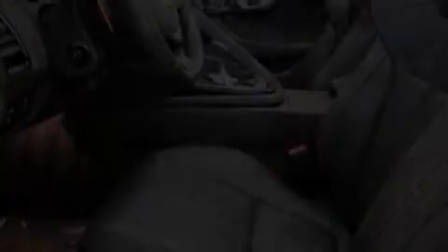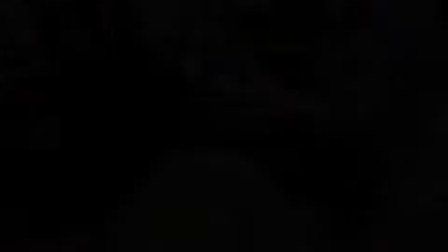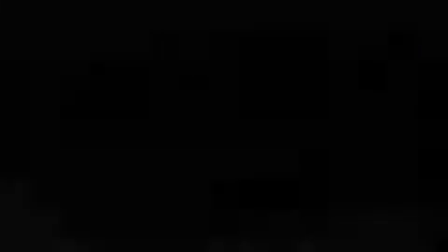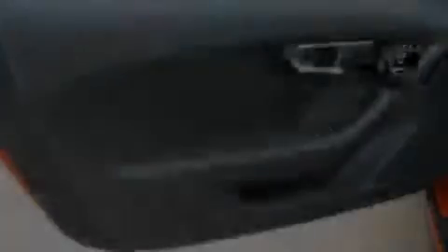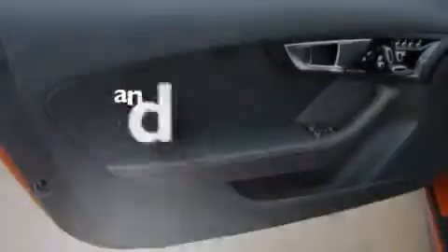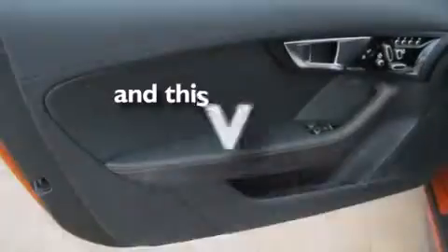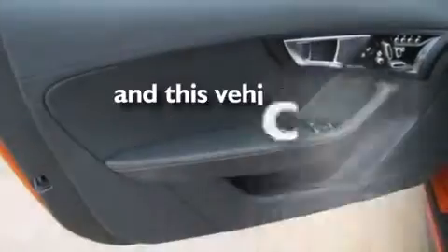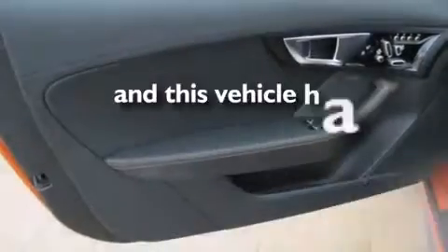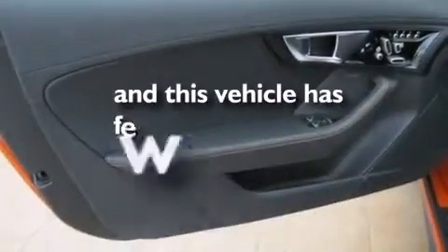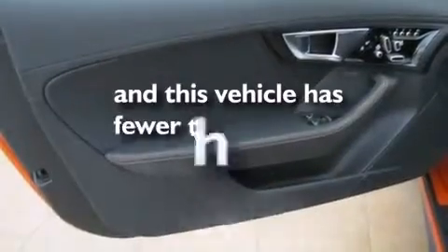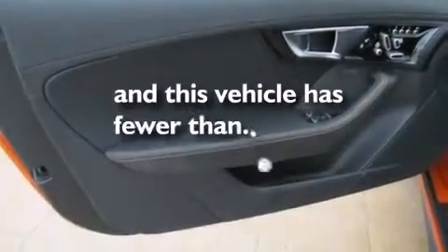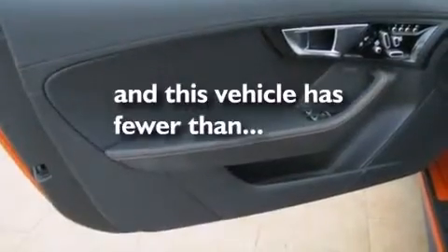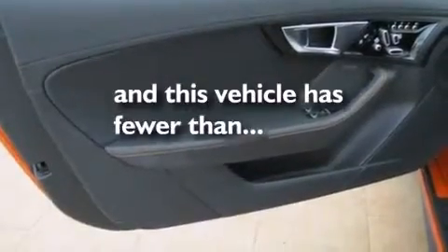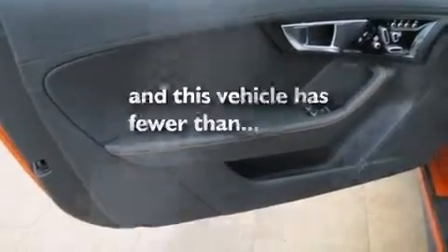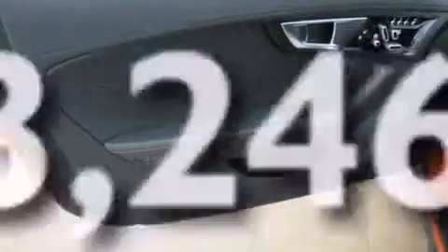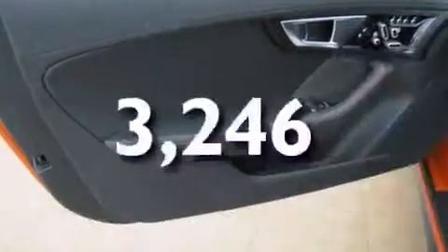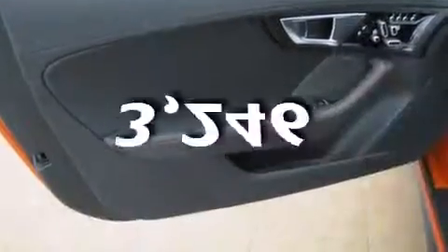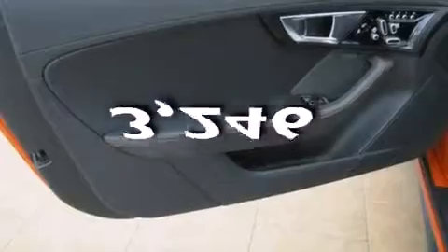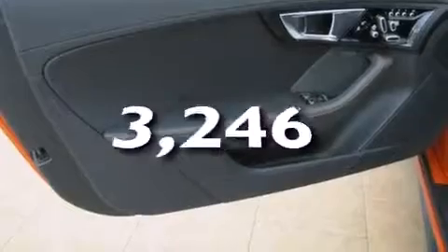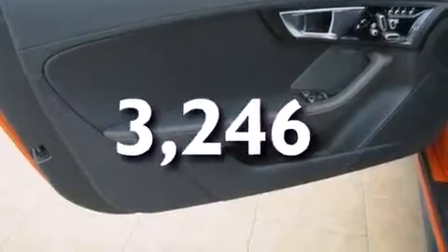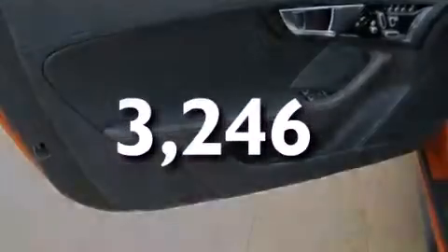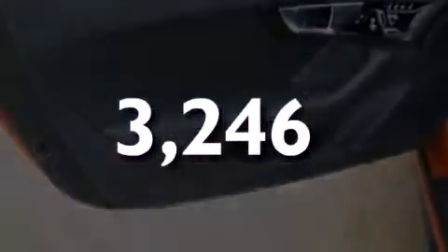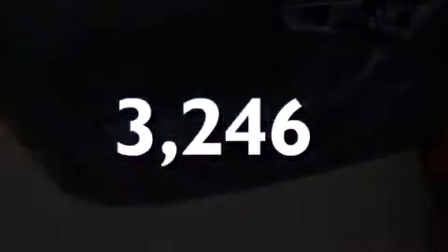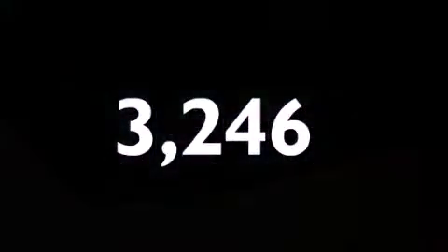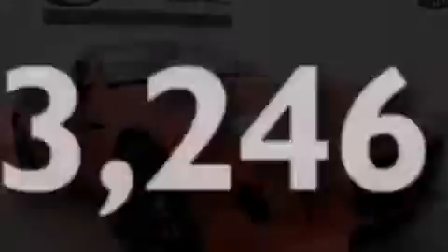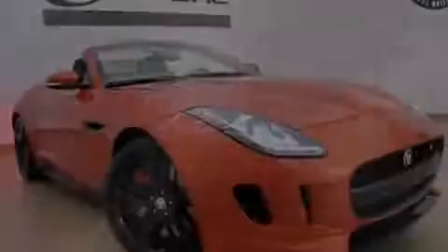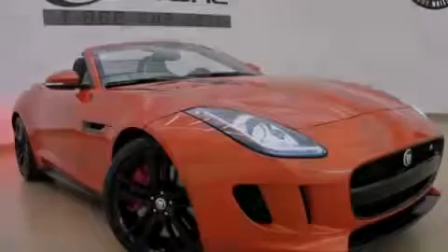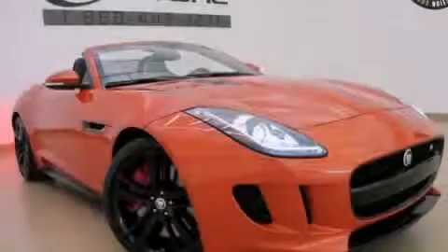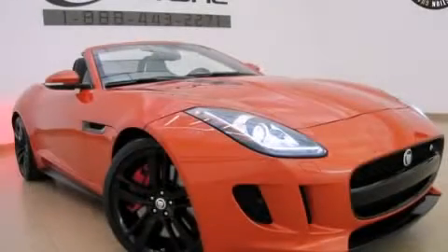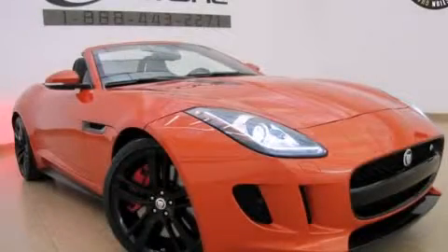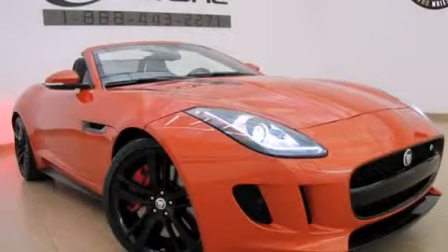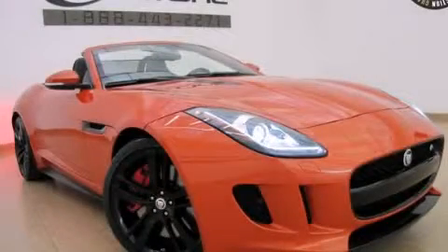This vehicle has fewer than 4,000 miles on the odometer. Stop by today and test drive this vehicle for yourself.